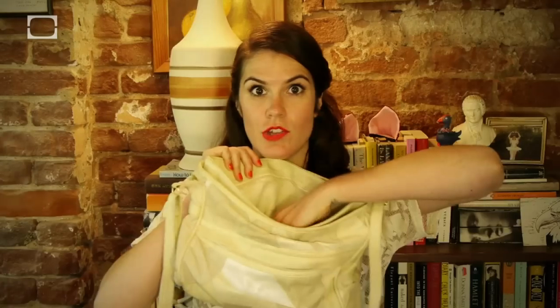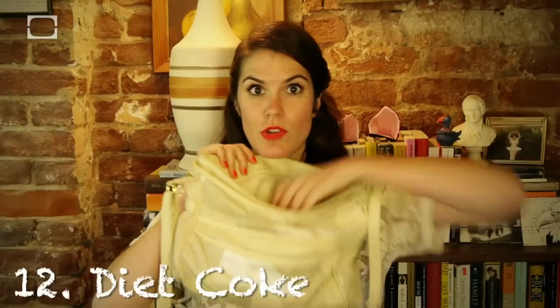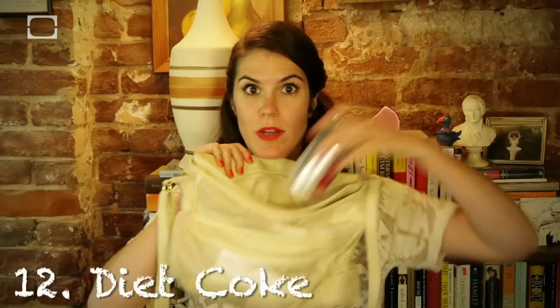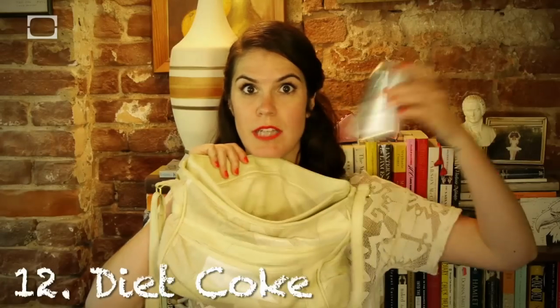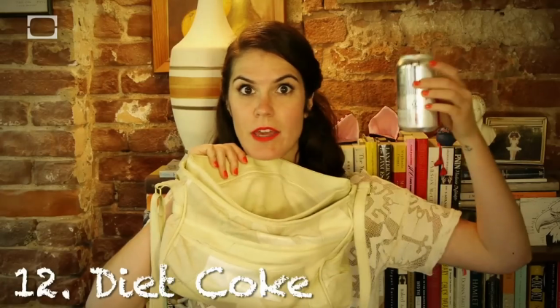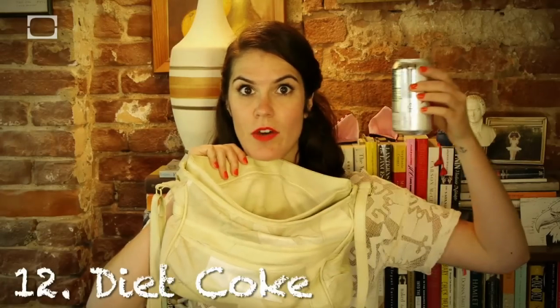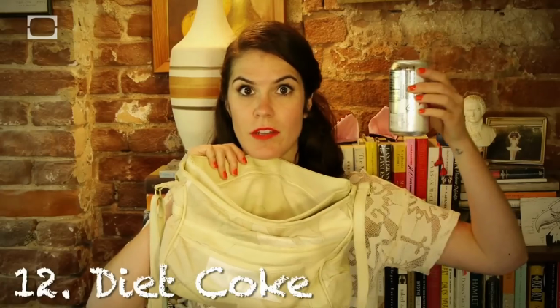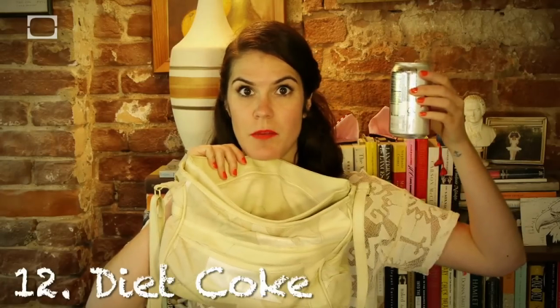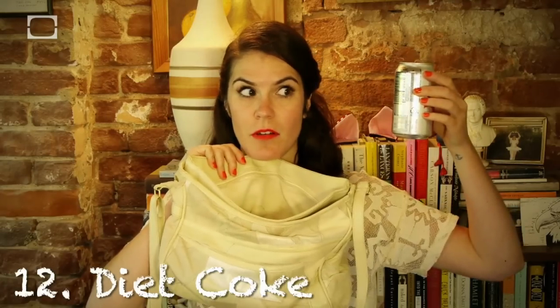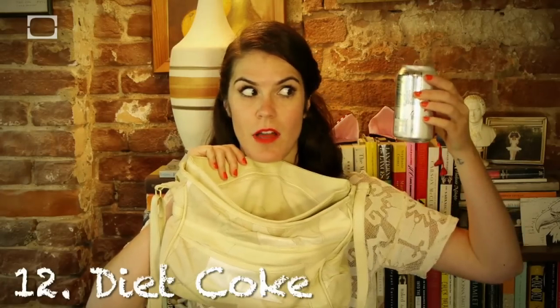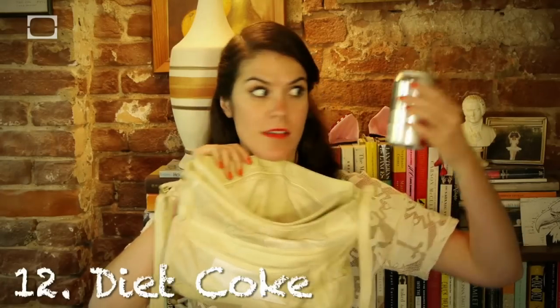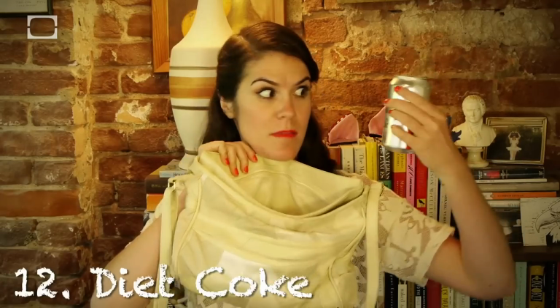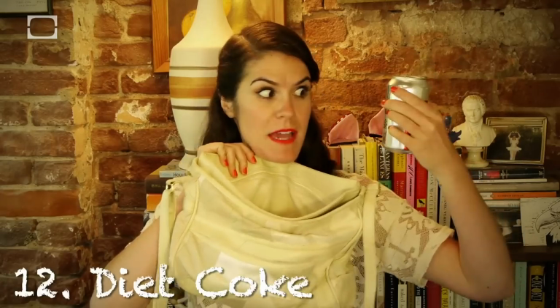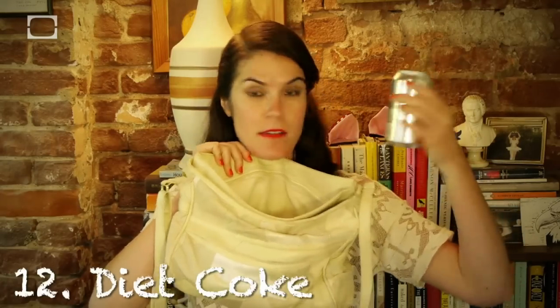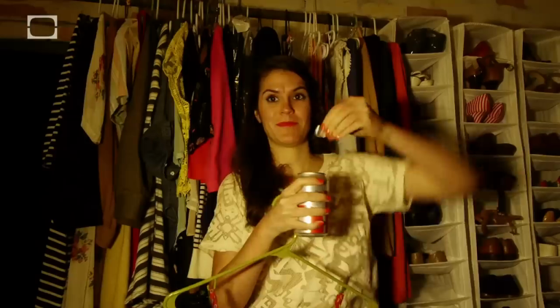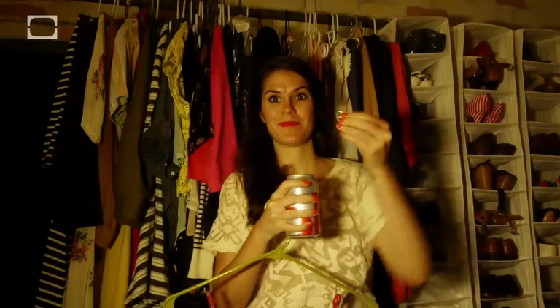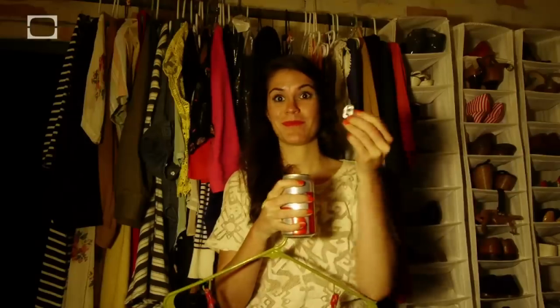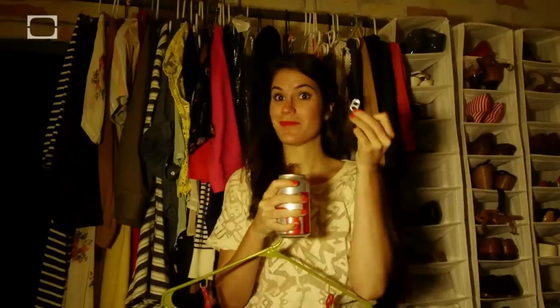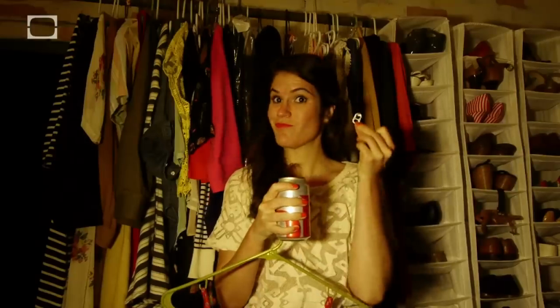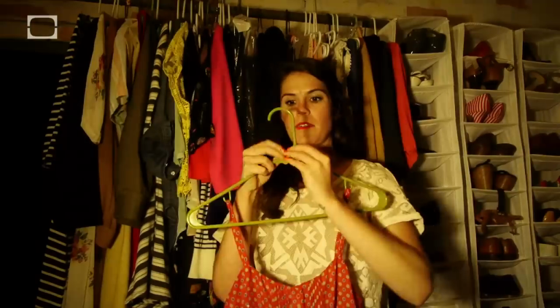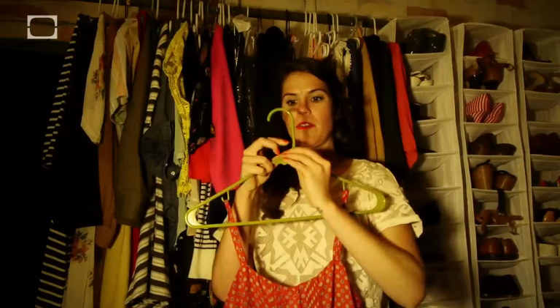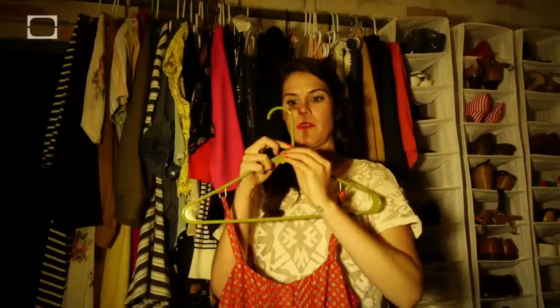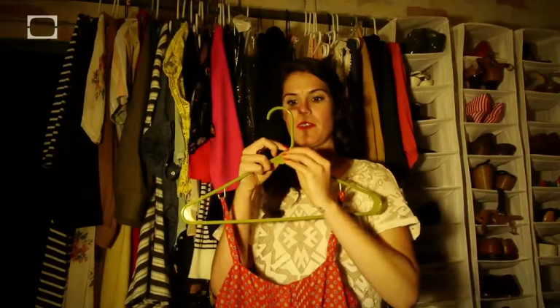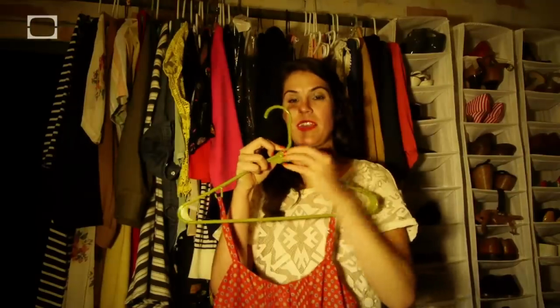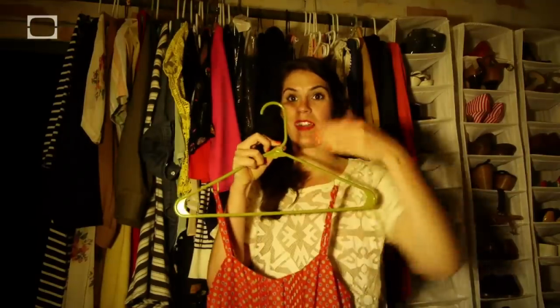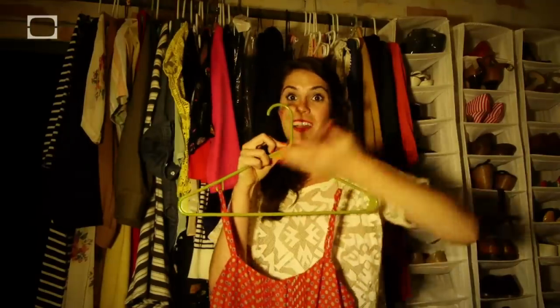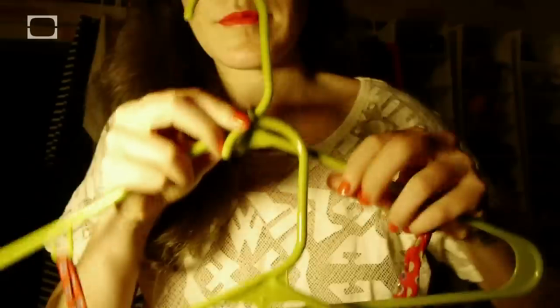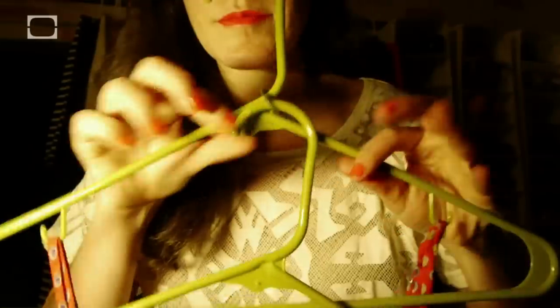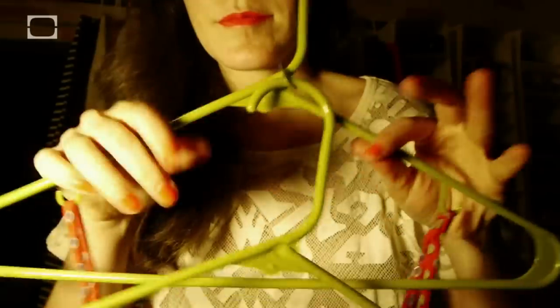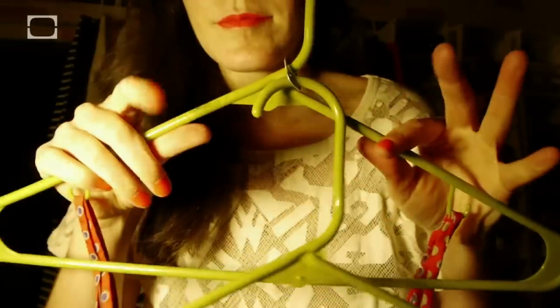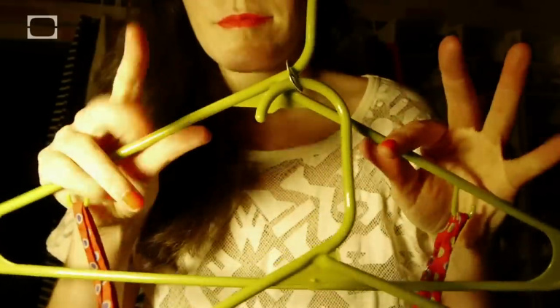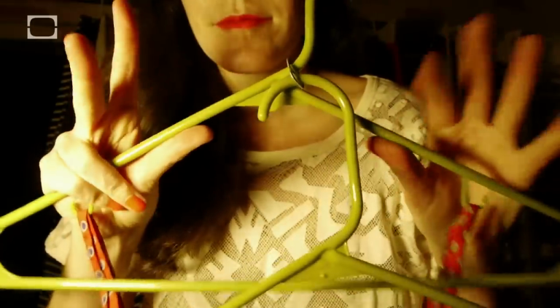Did you know a Diet Coke can double your closet space? Take the tab off, go around here, and hang it through the other tab.